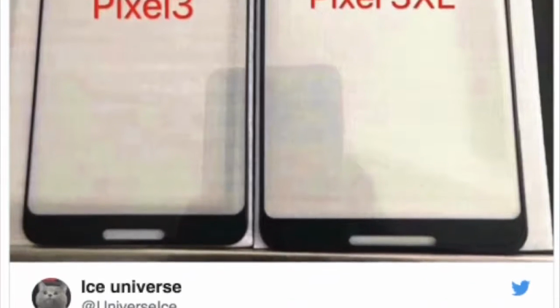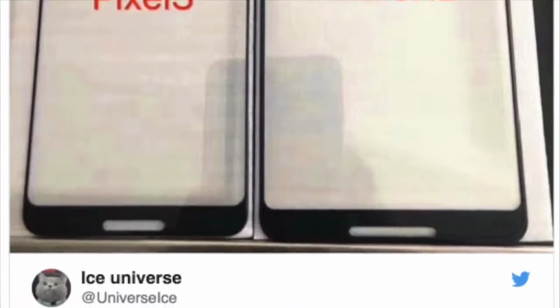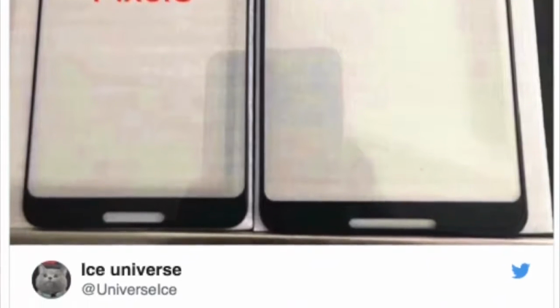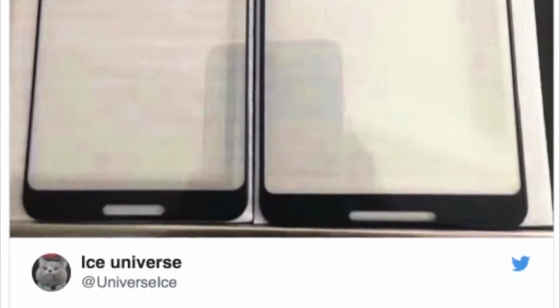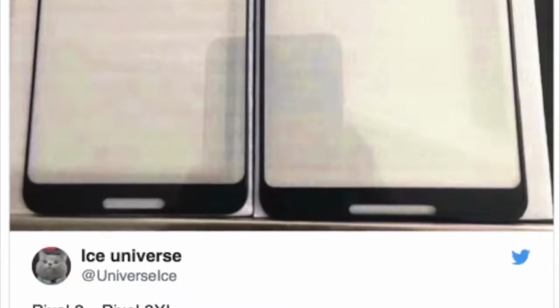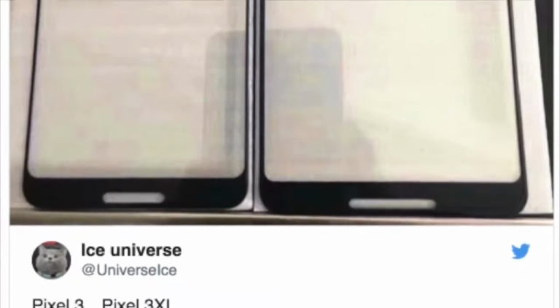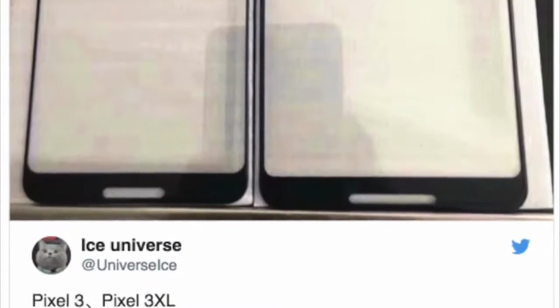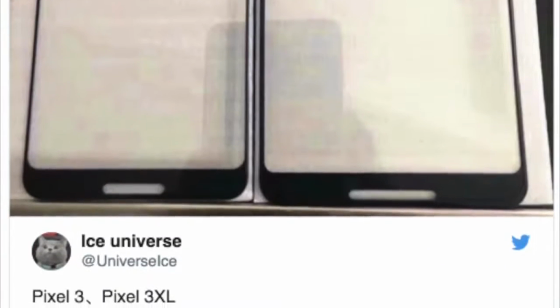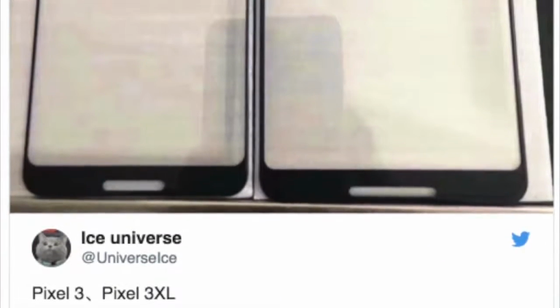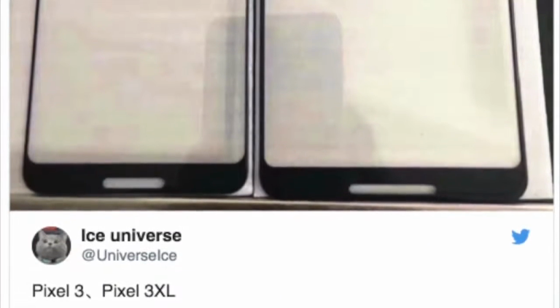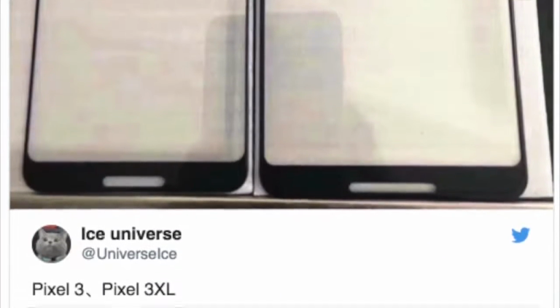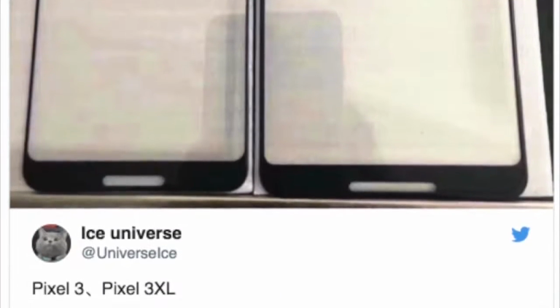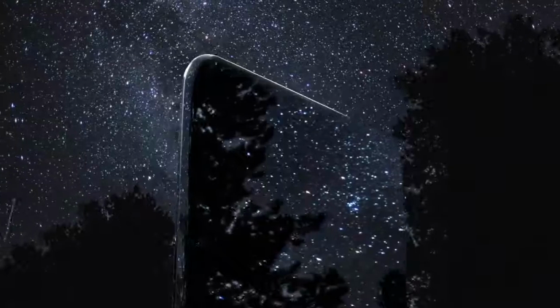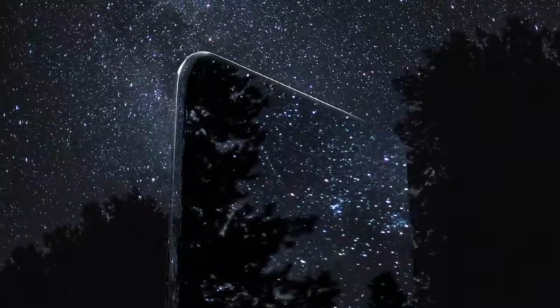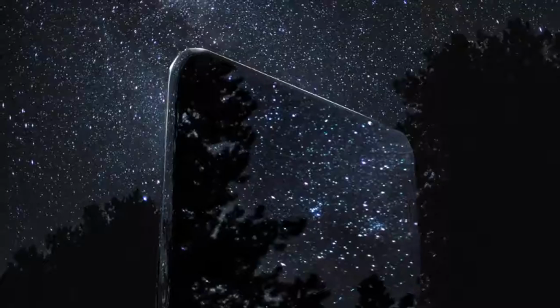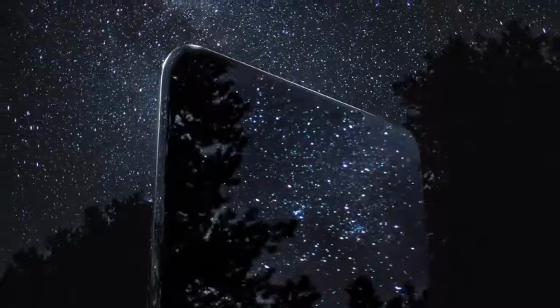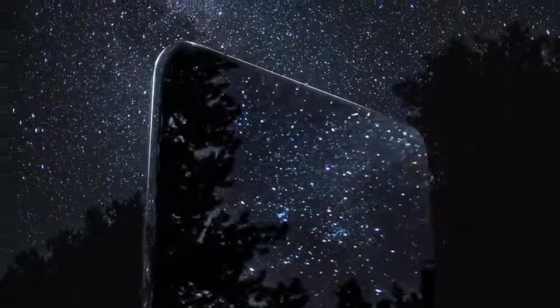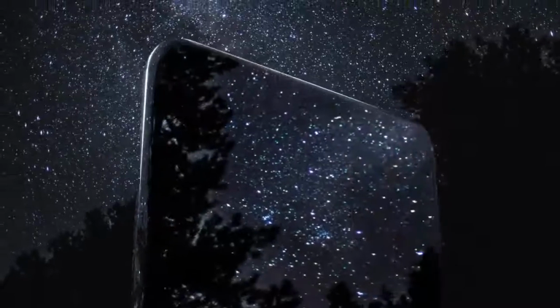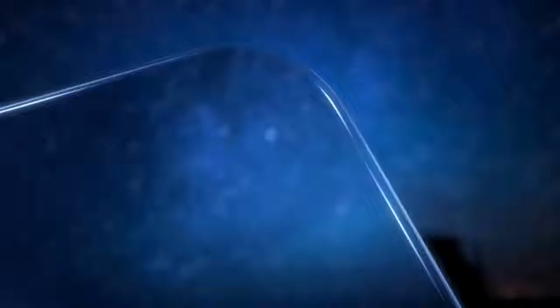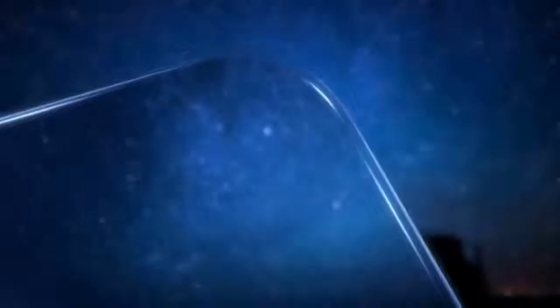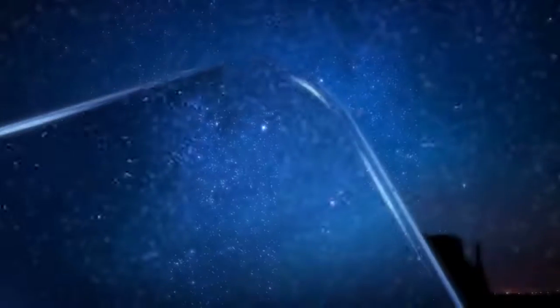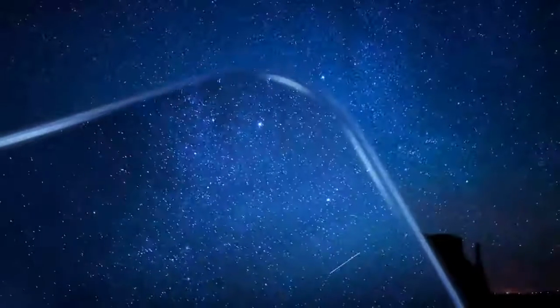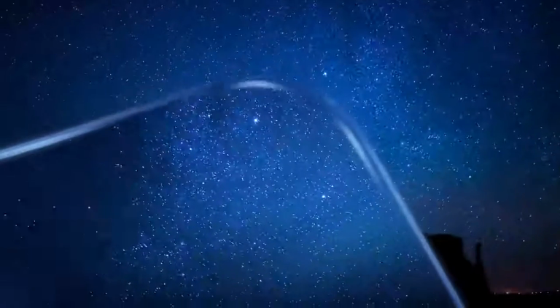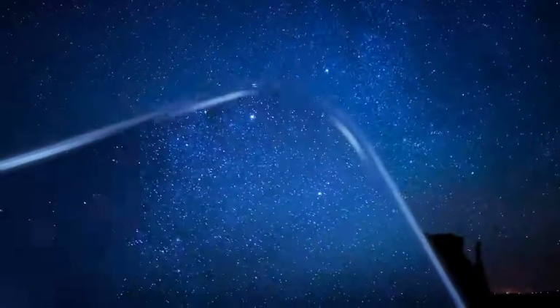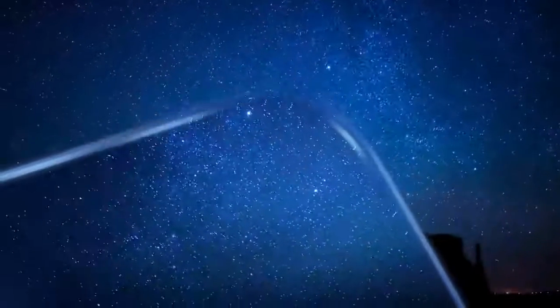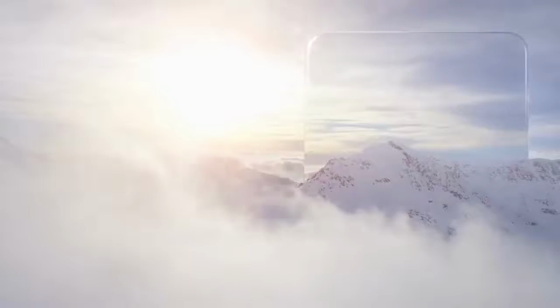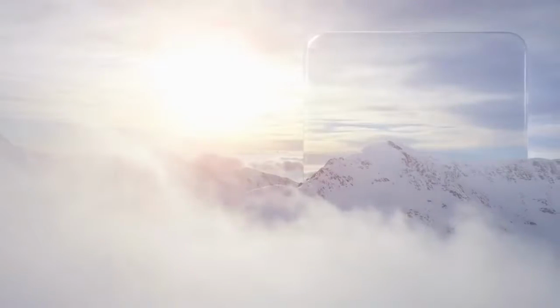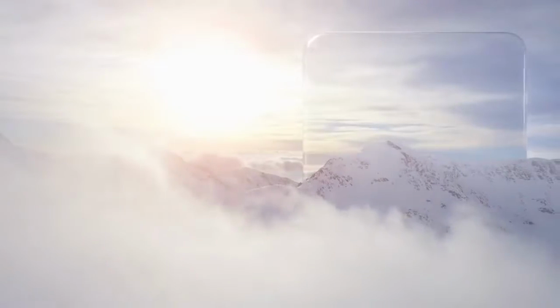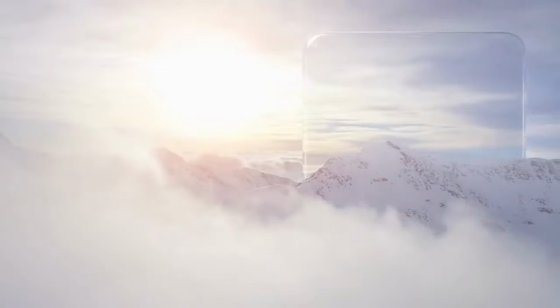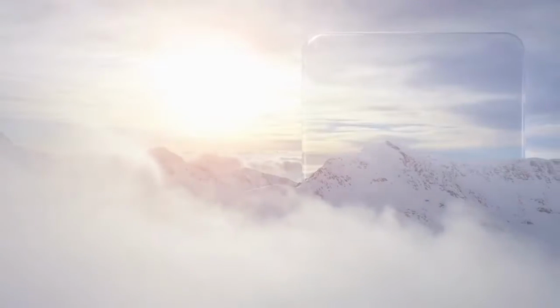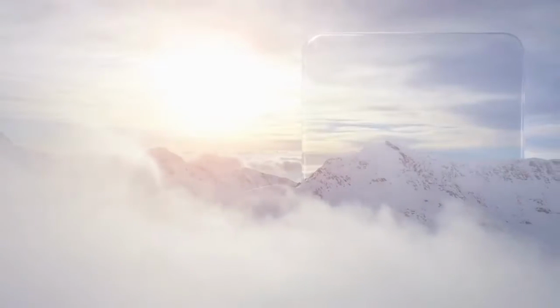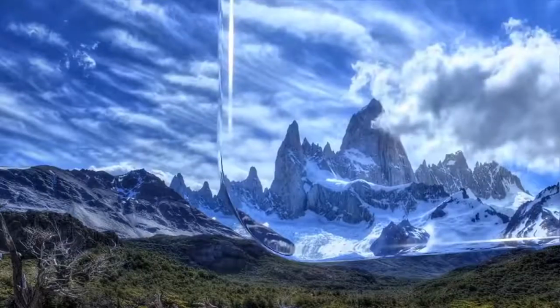A nice big vibrant OLED display, along with an amazing notch design as well. Thanks for watching.